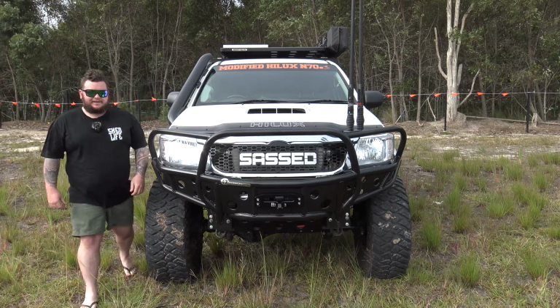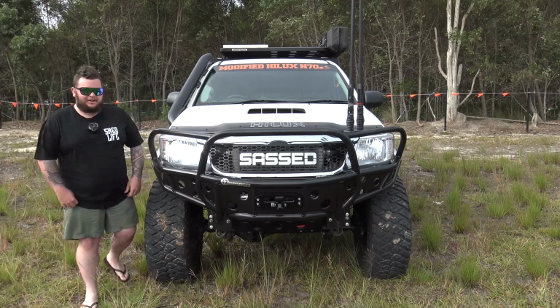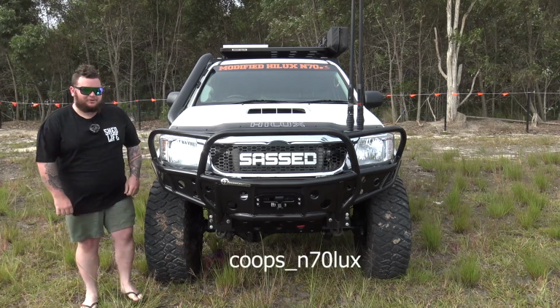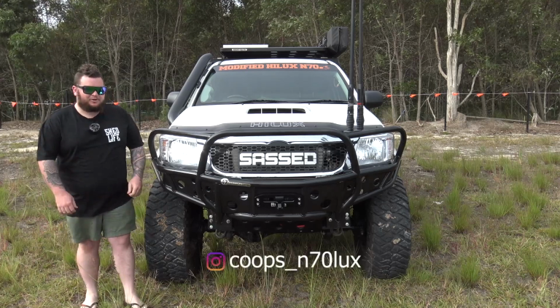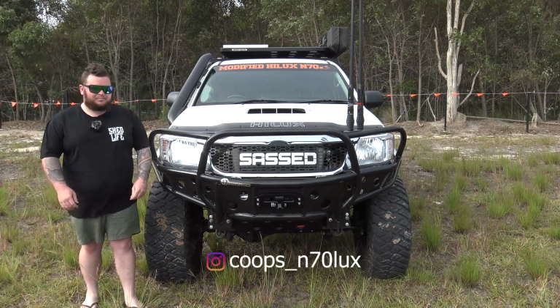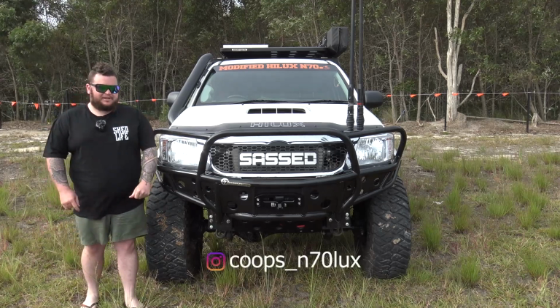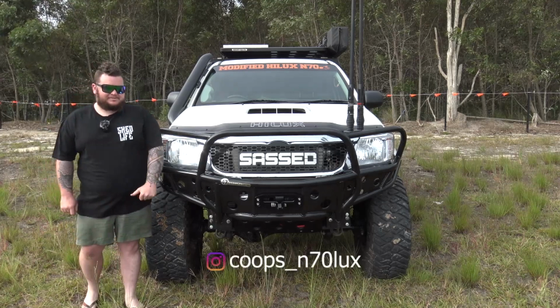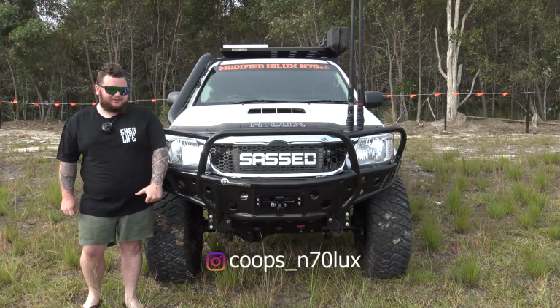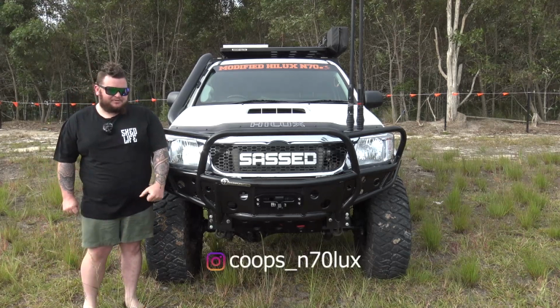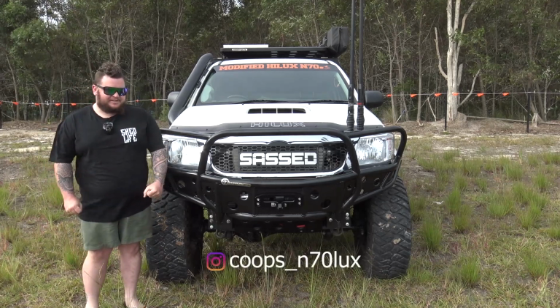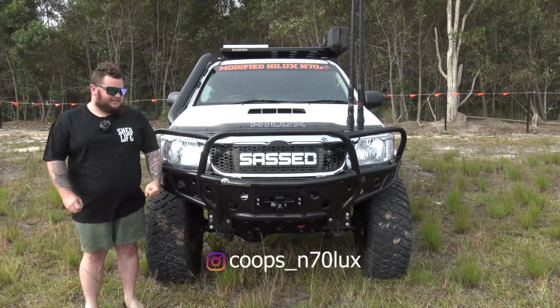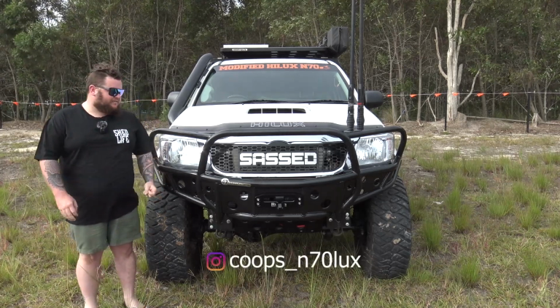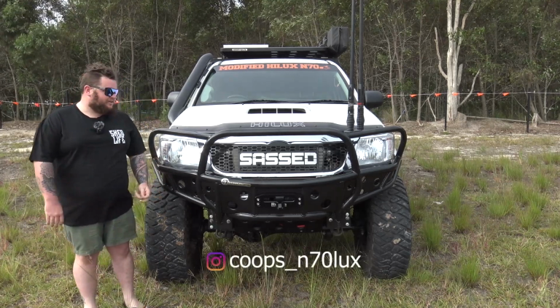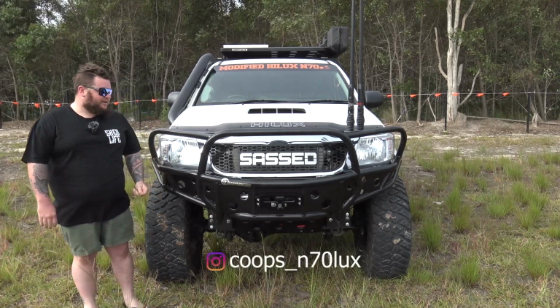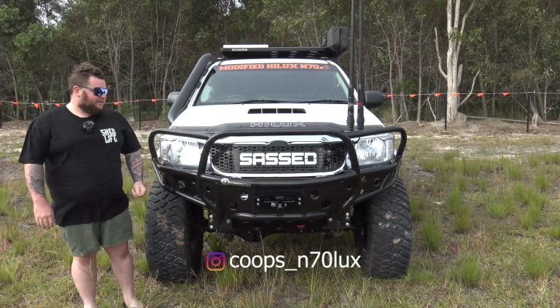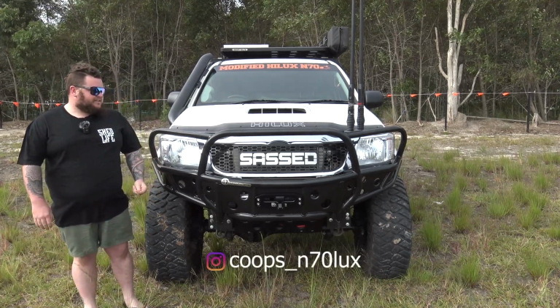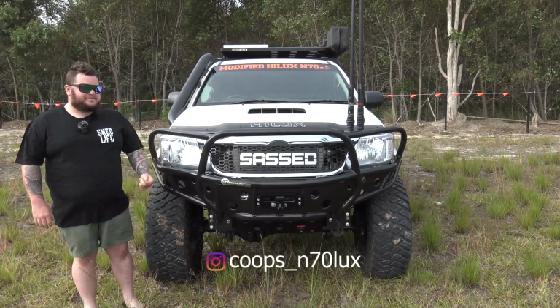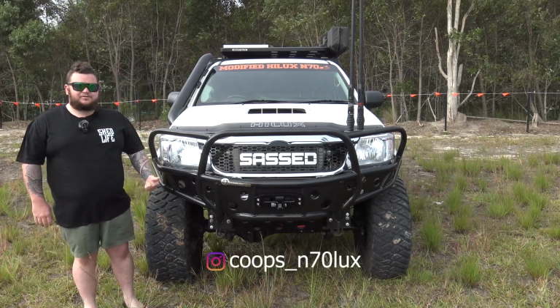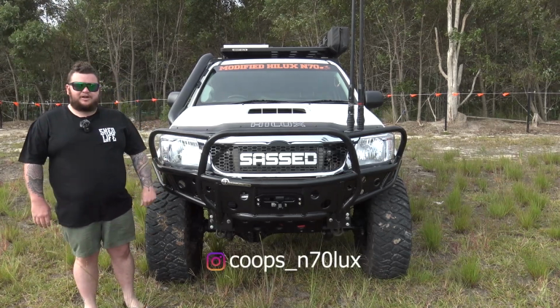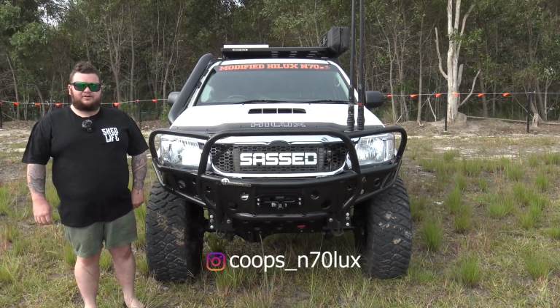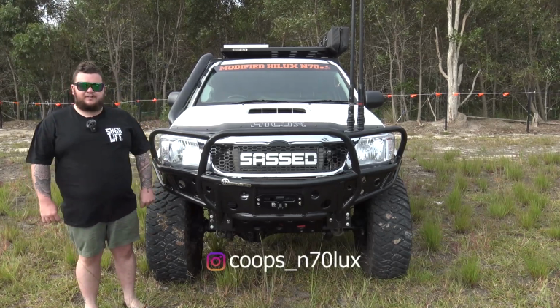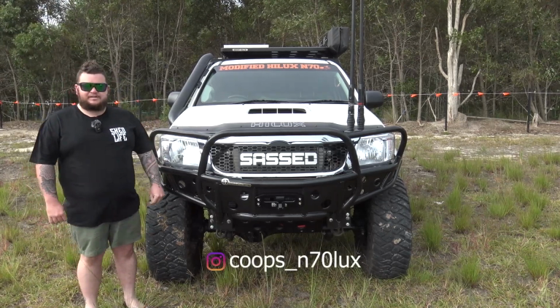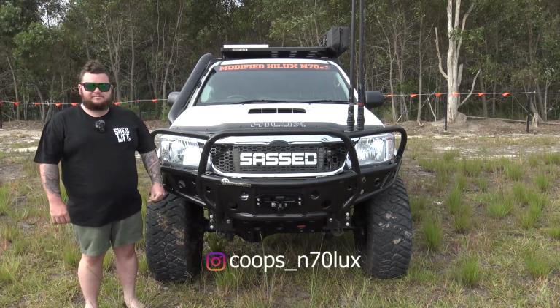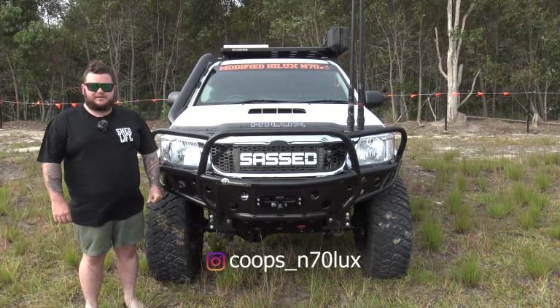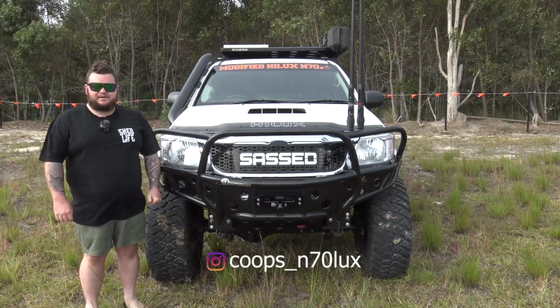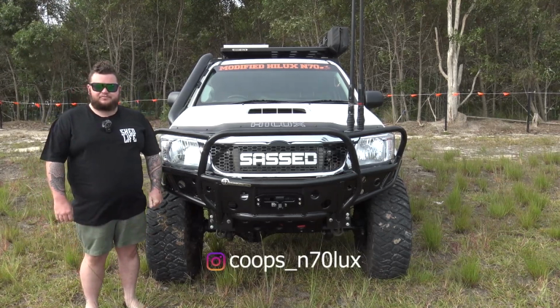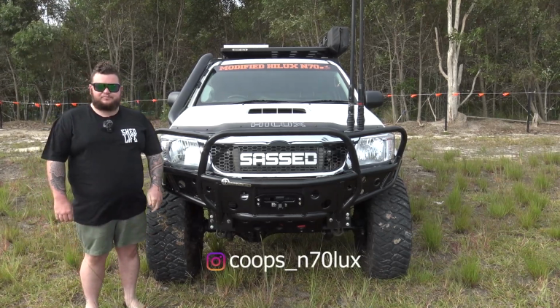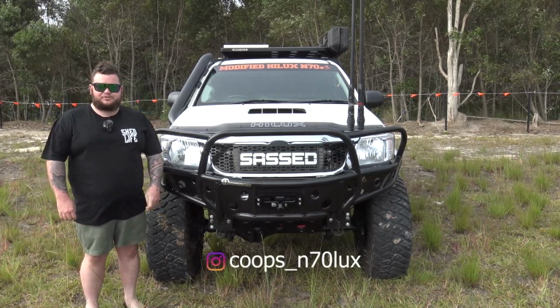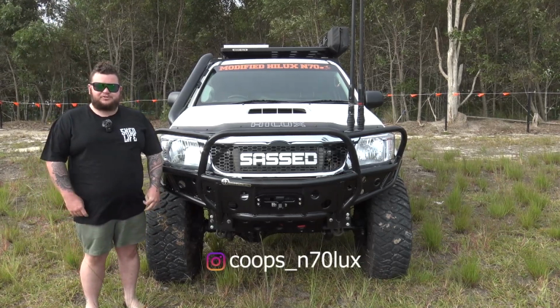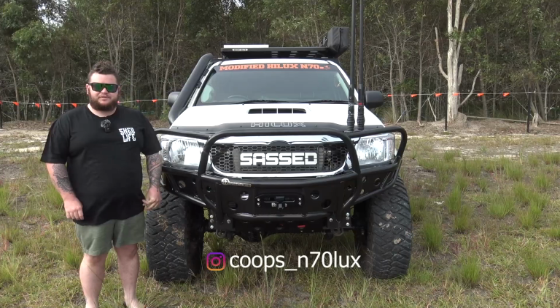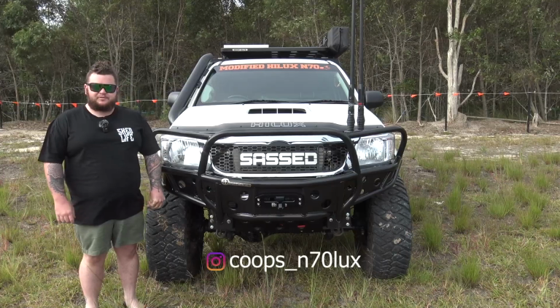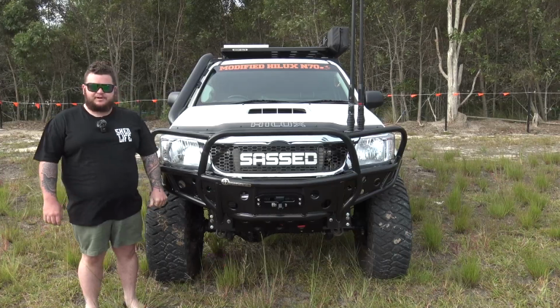Hello, I'm Cooper. This is my 2011 Sass Toyota Hilux. I've come up from Machuca, Victoria.